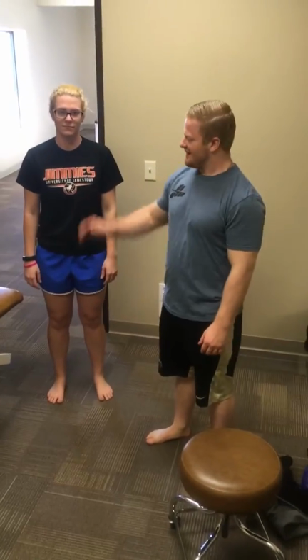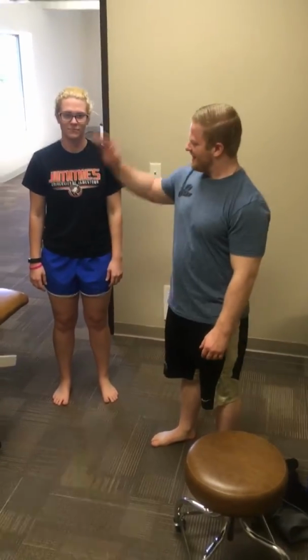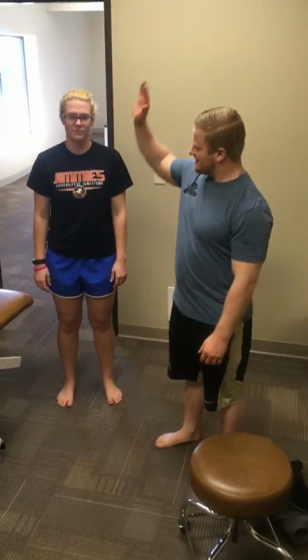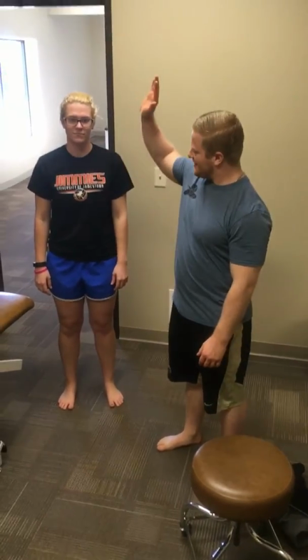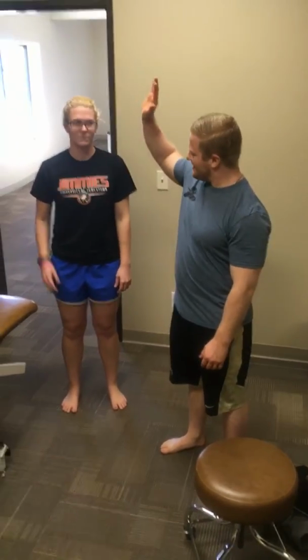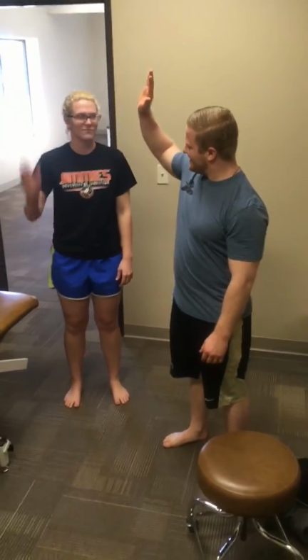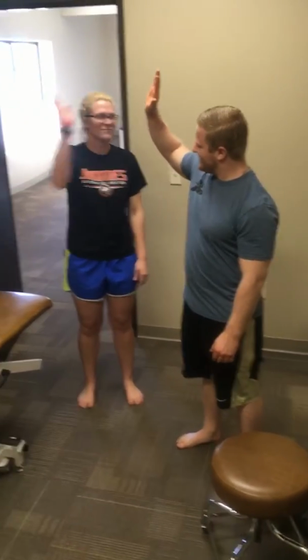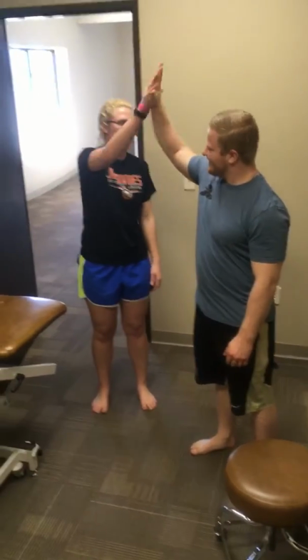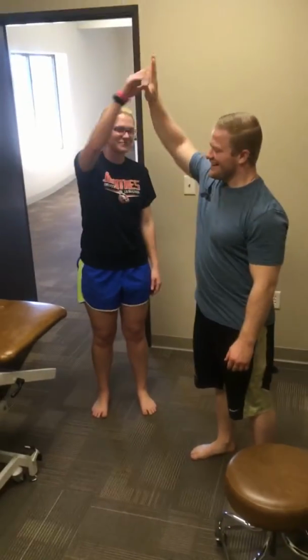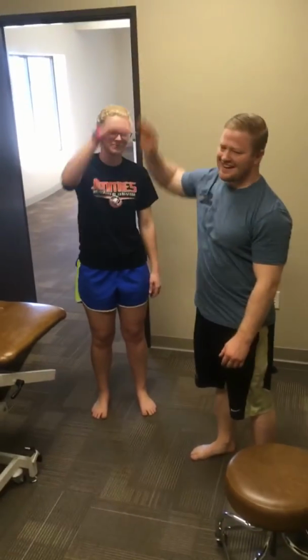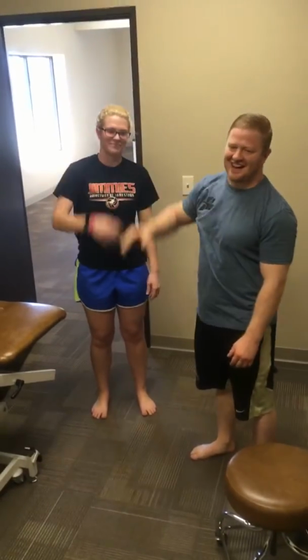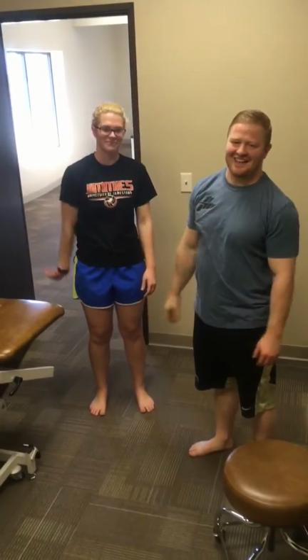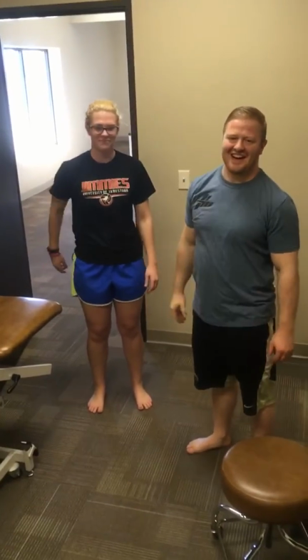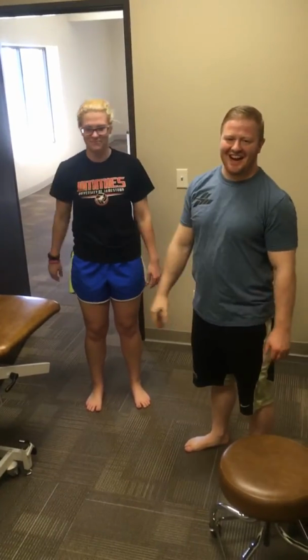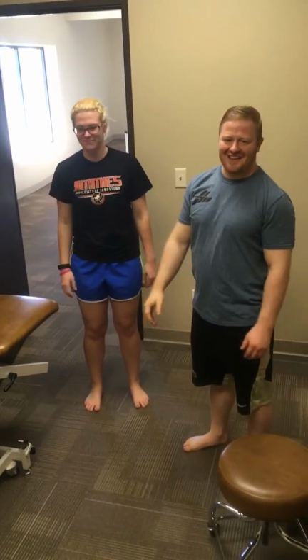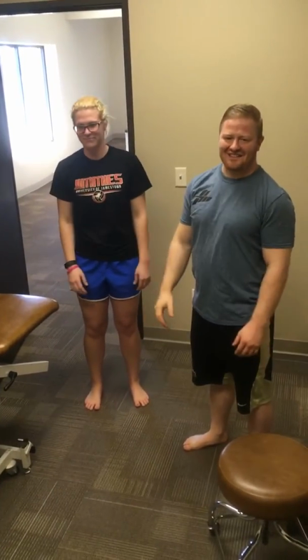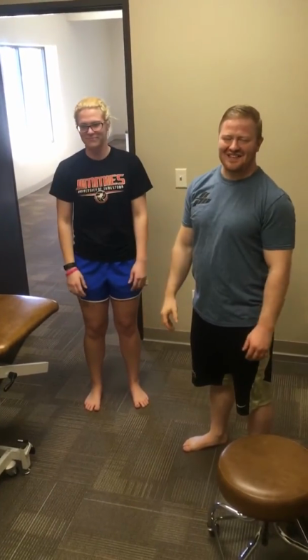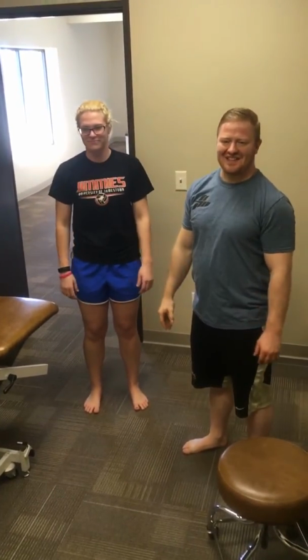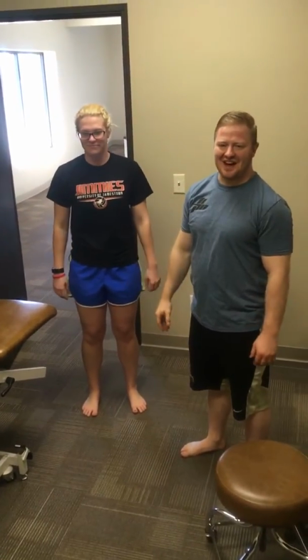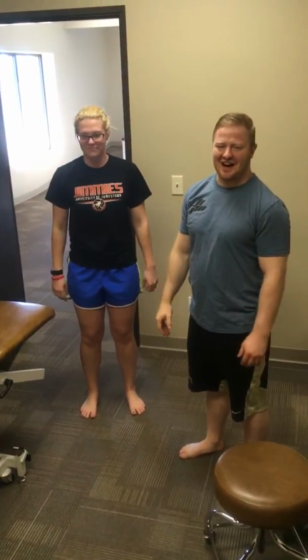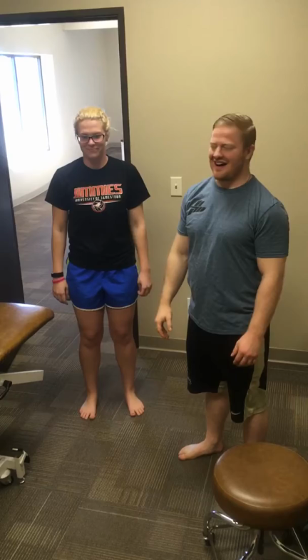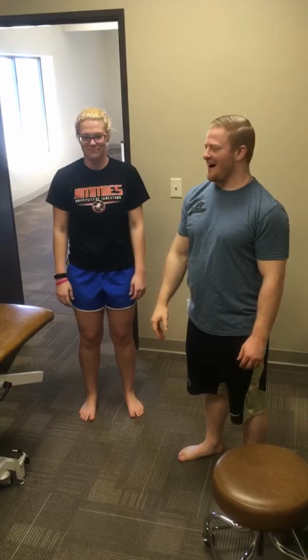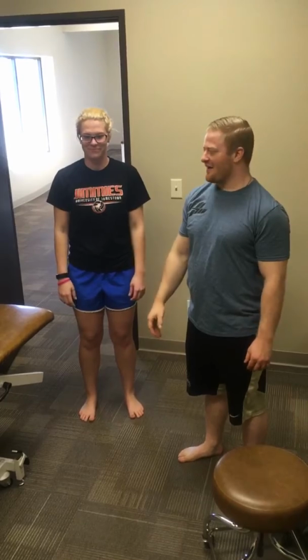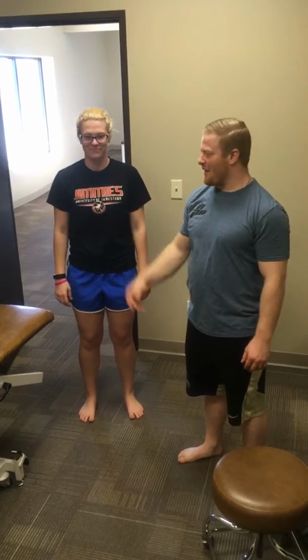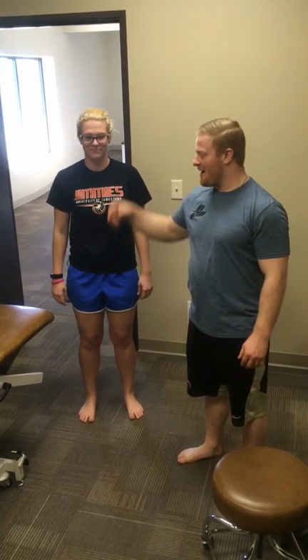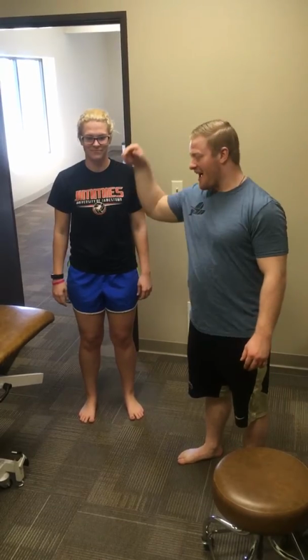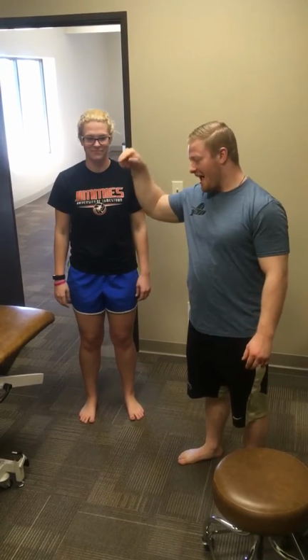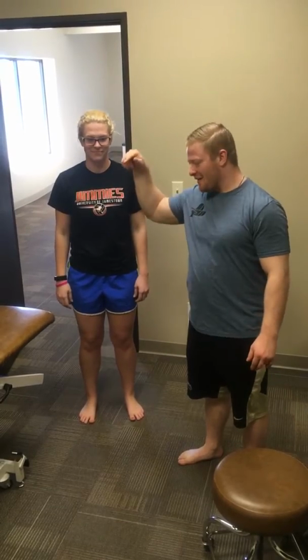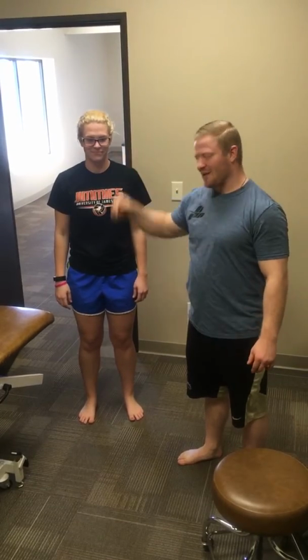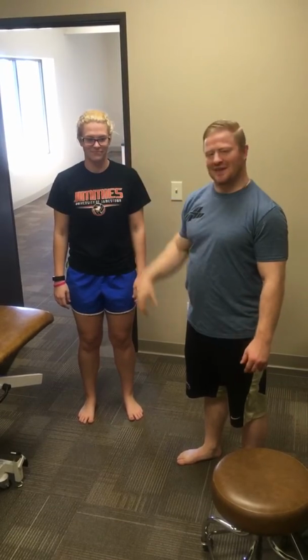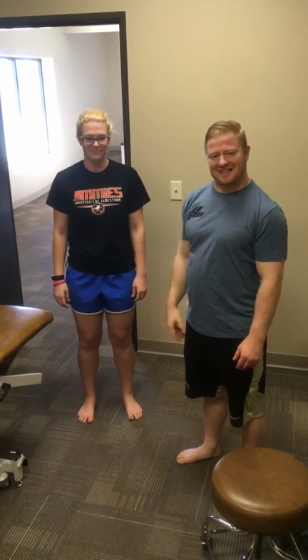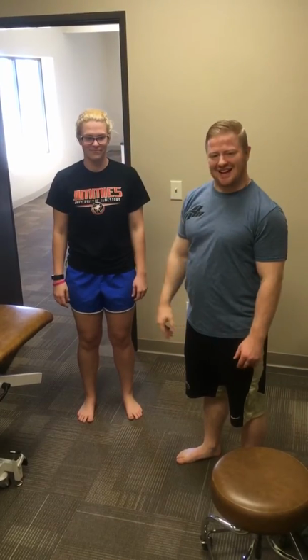How's it going? Kyle here. We're going to be doing the Ottawa Ankle Rules today.